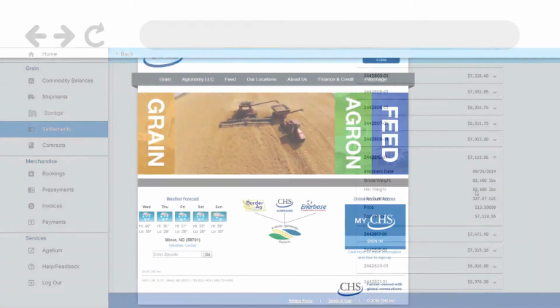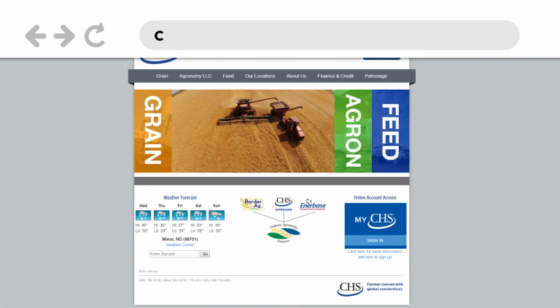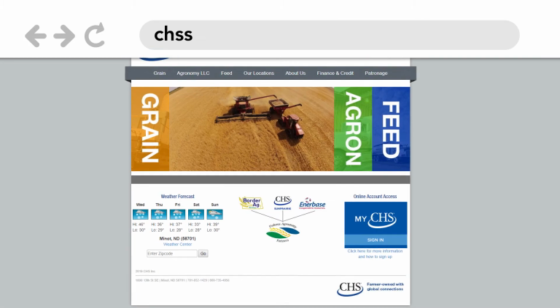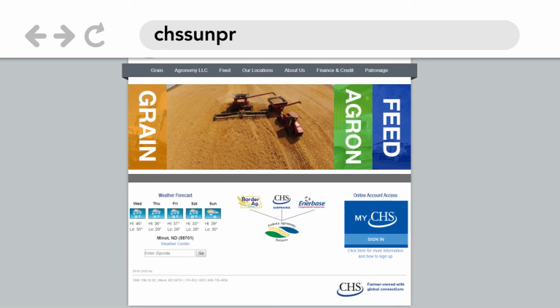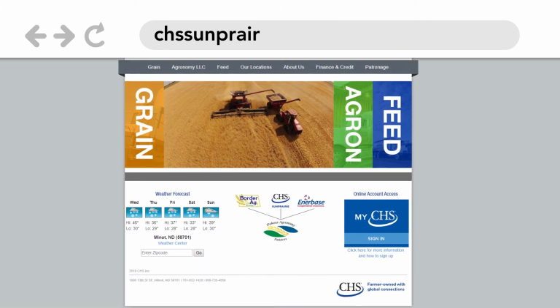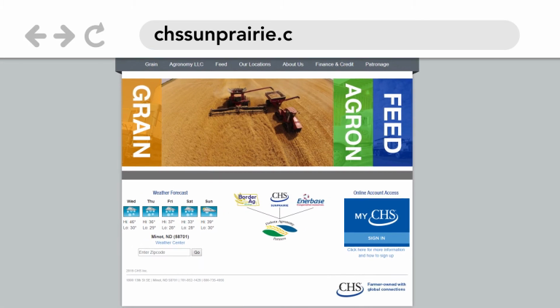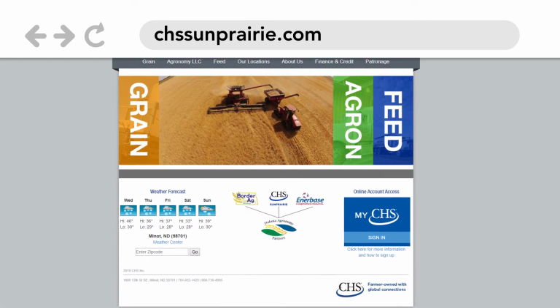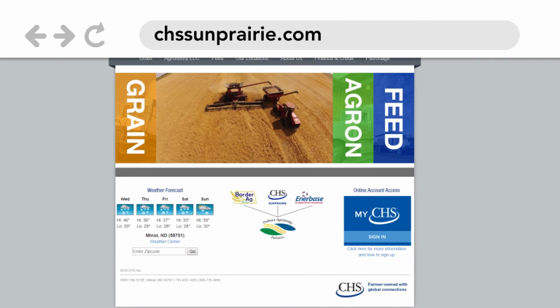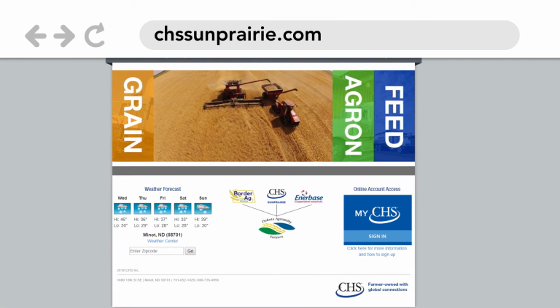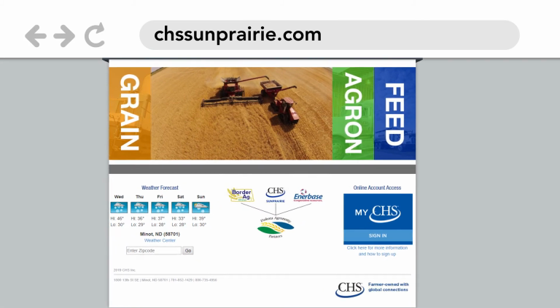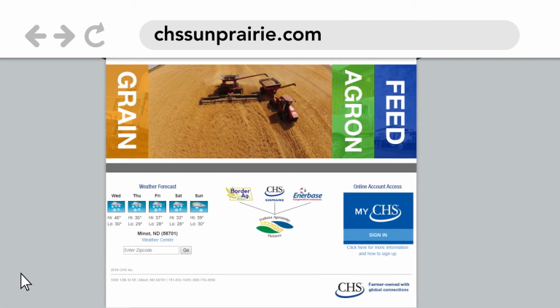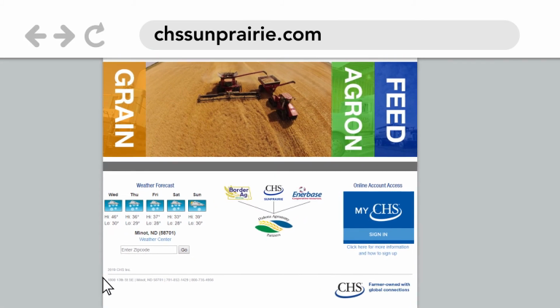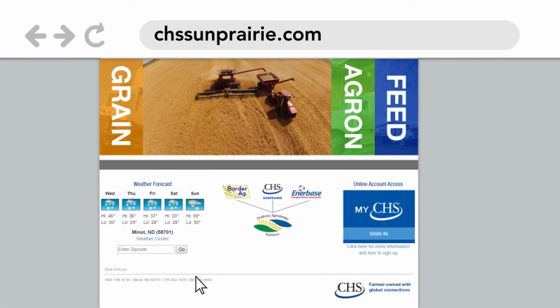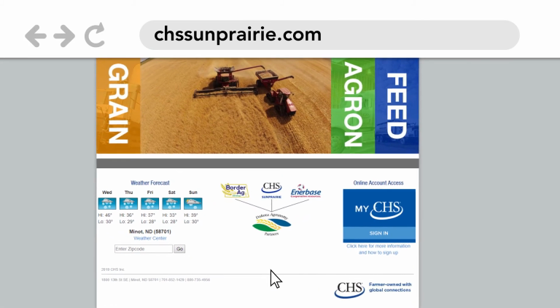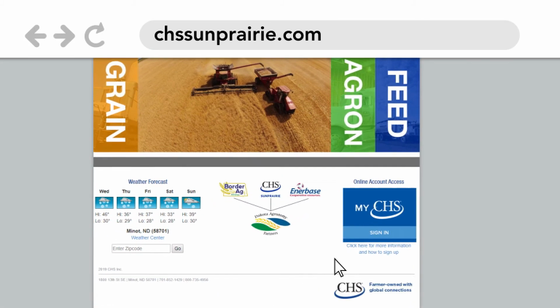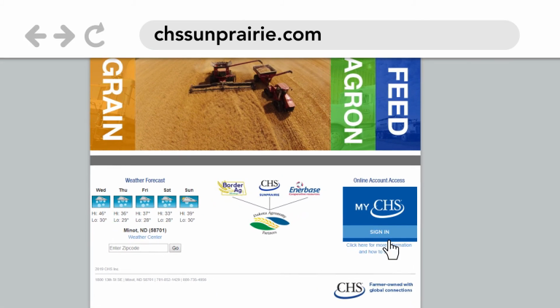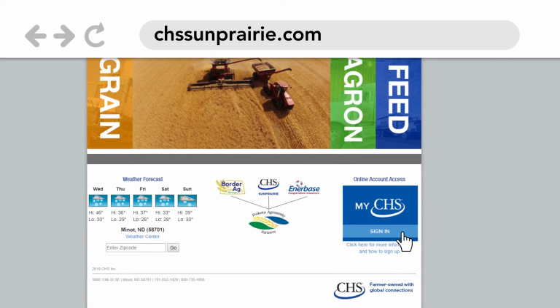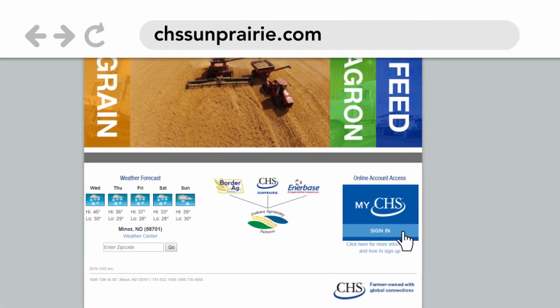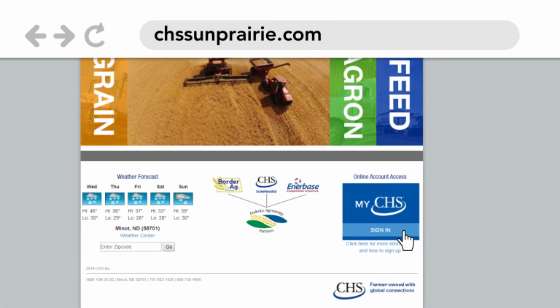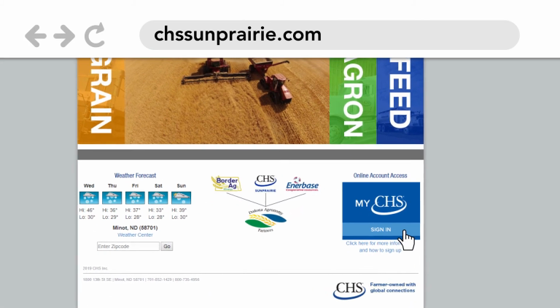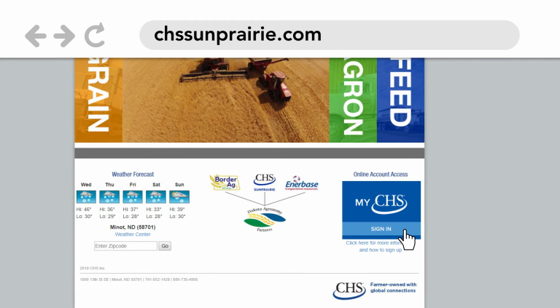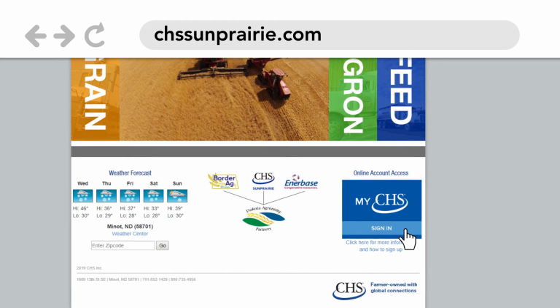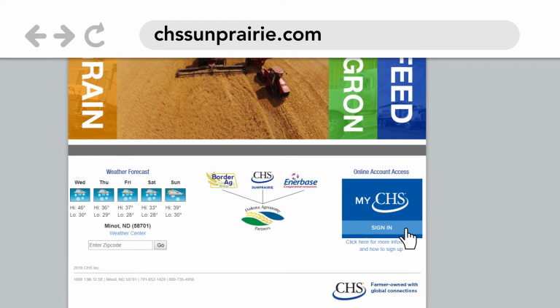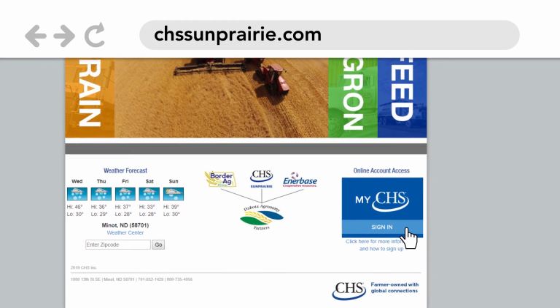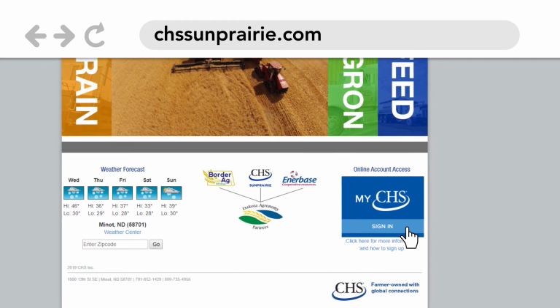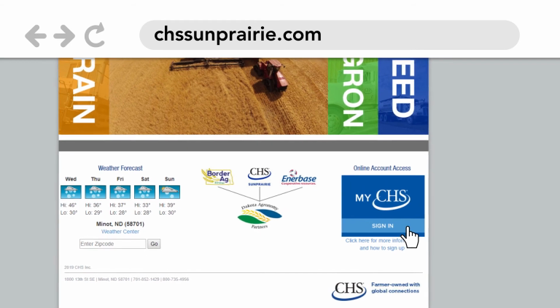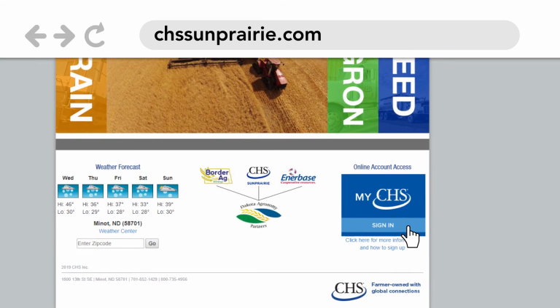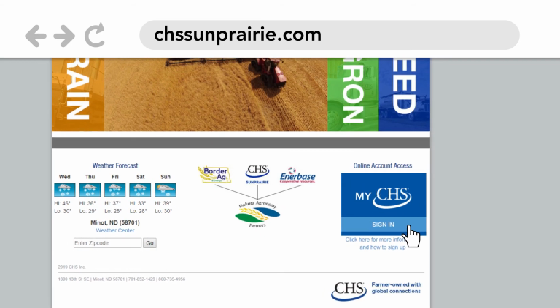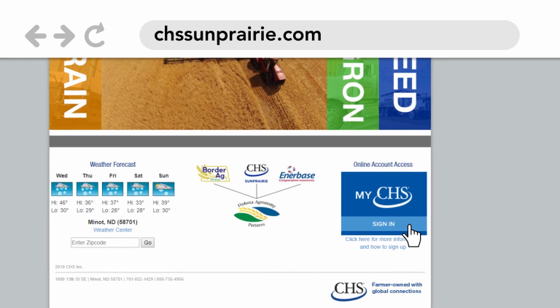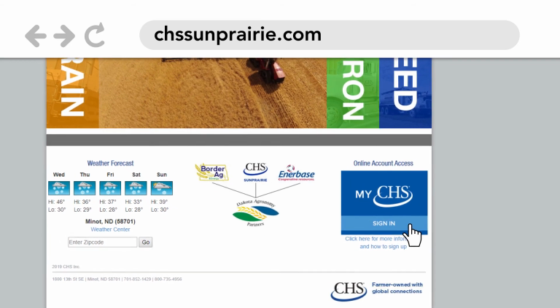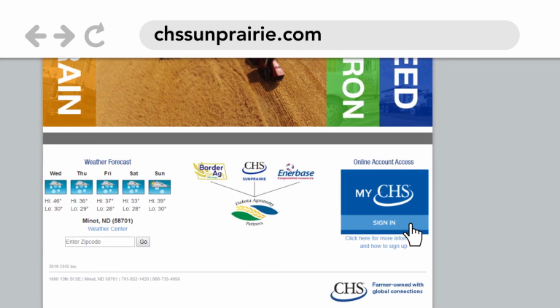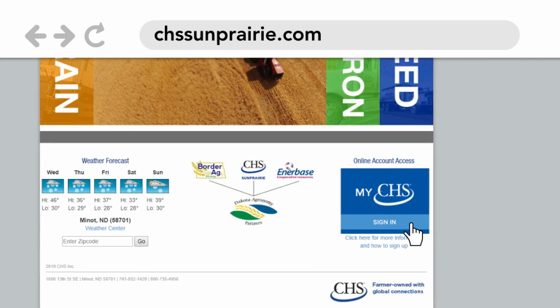Go to chssunprairie.com and click on the MyCHS sign-in box to sign up today and have your input and harvest information at your fingertips.